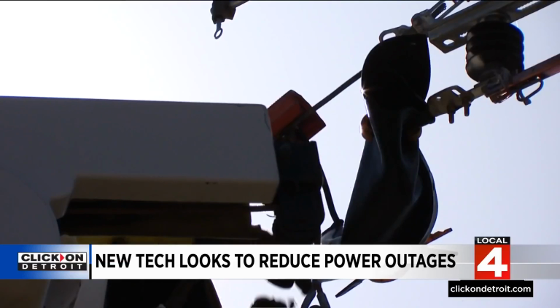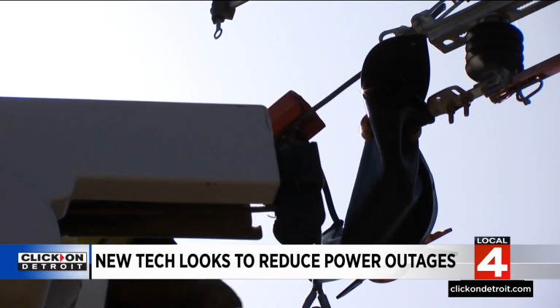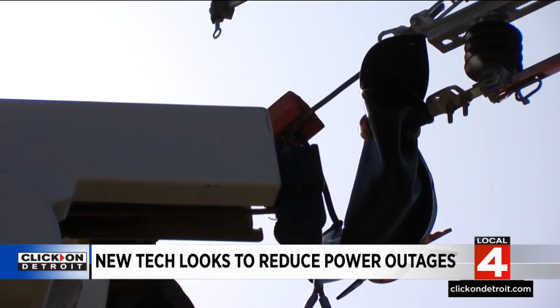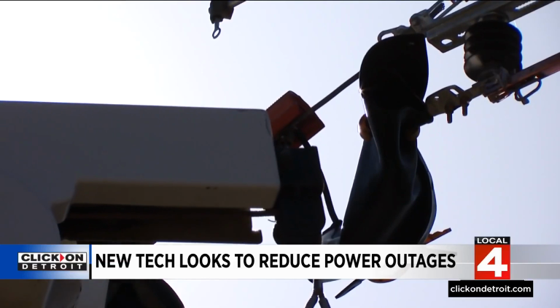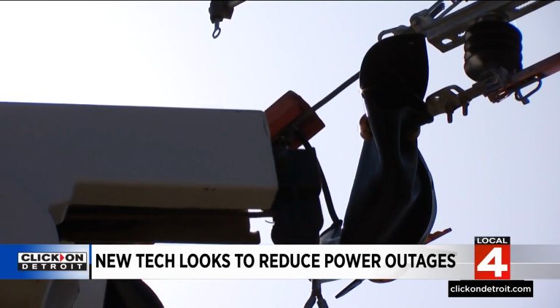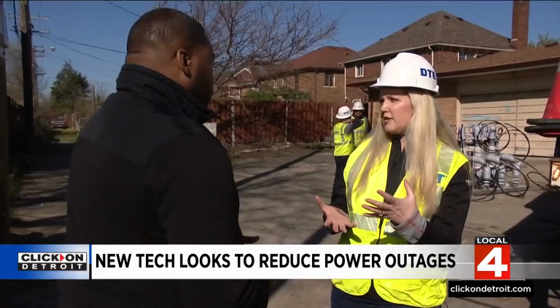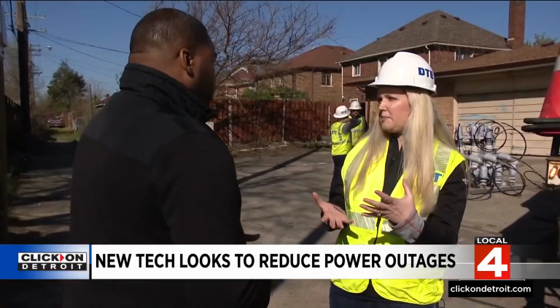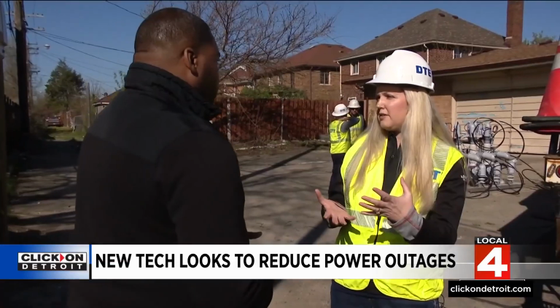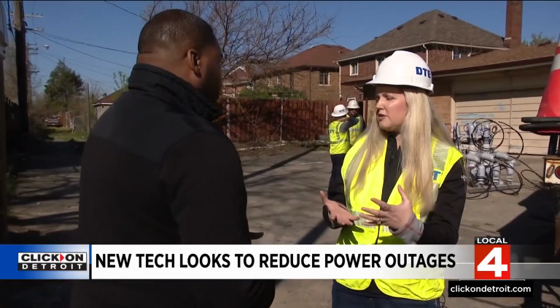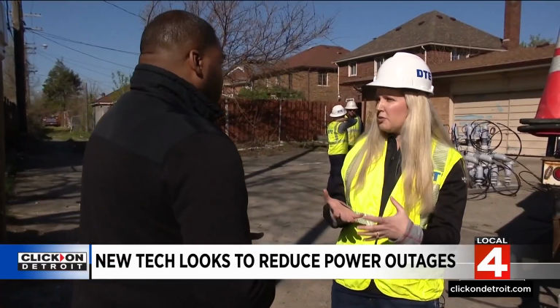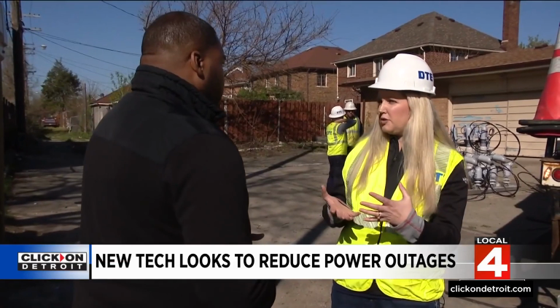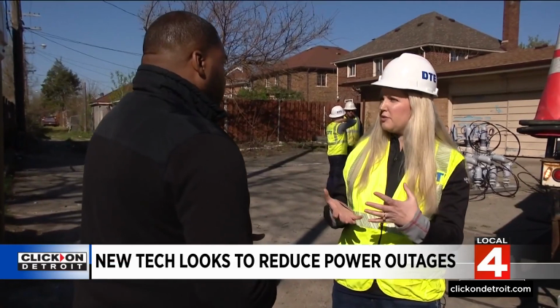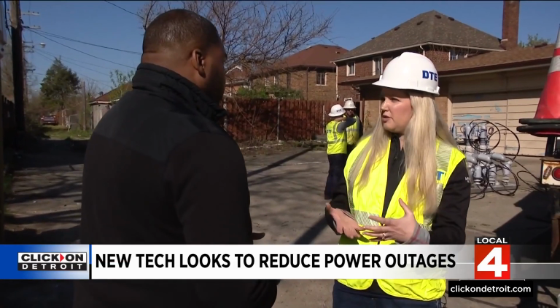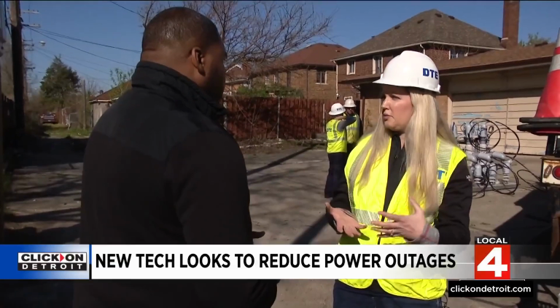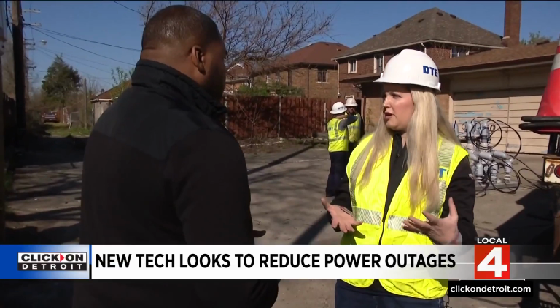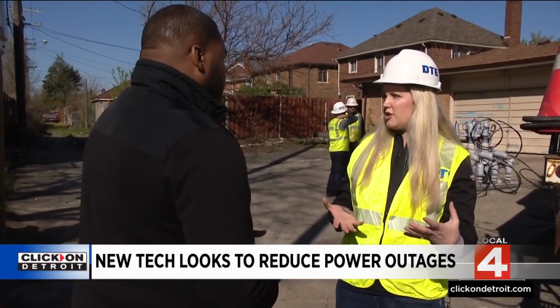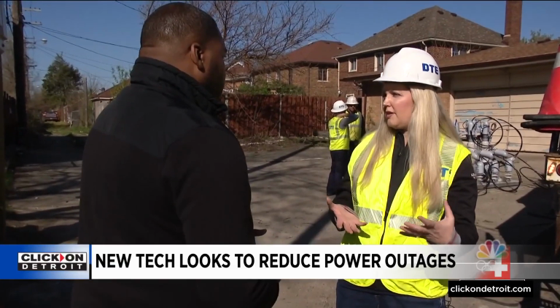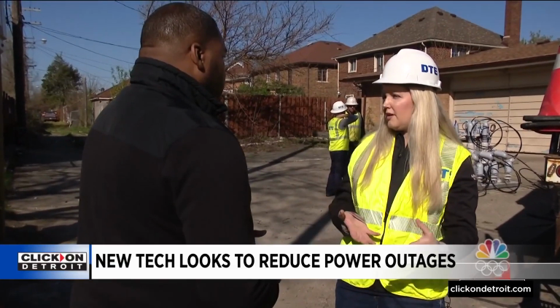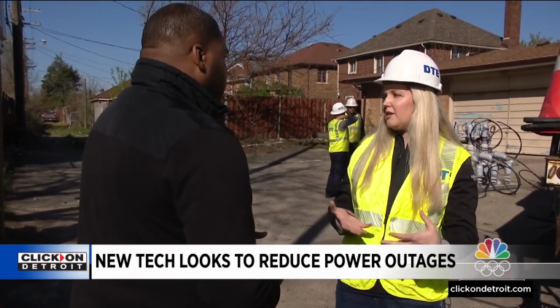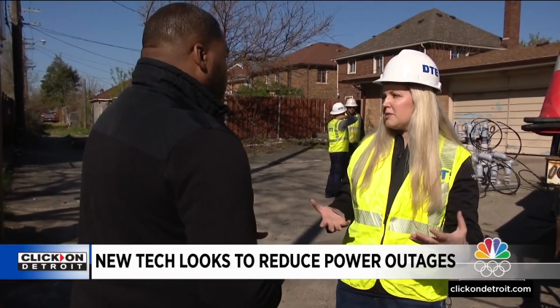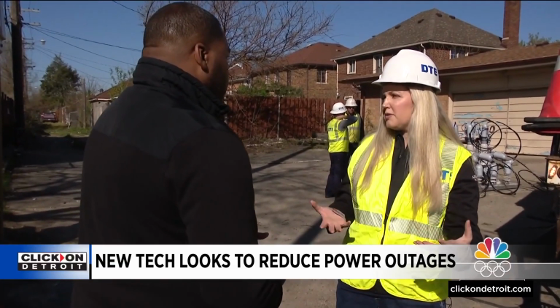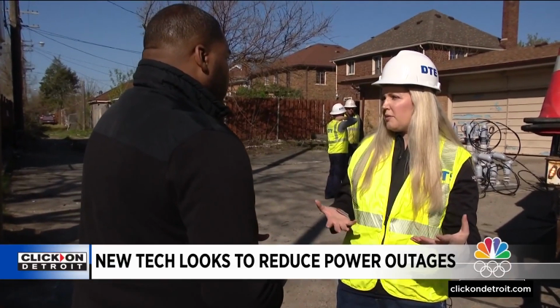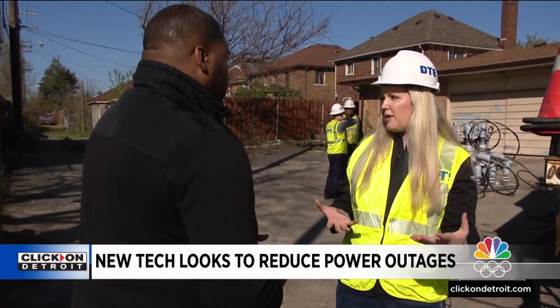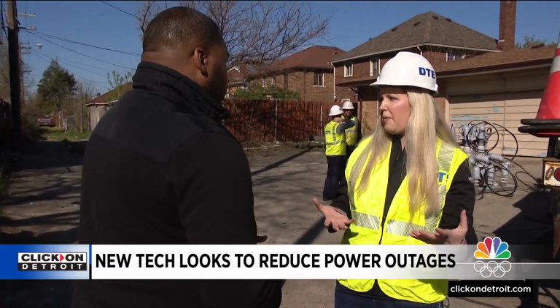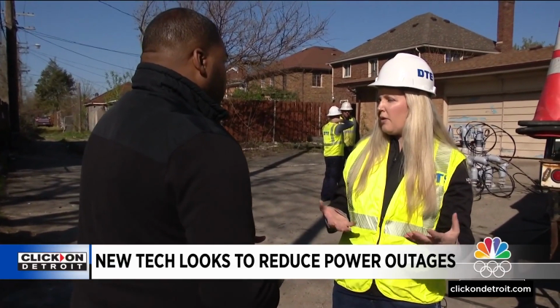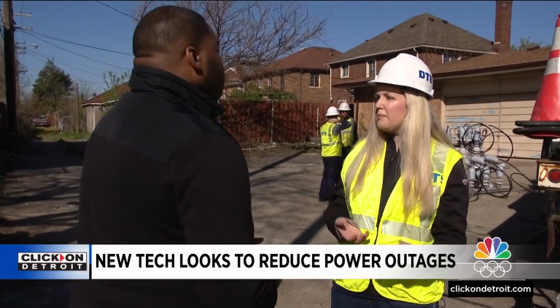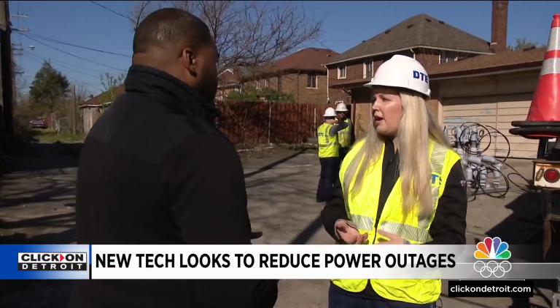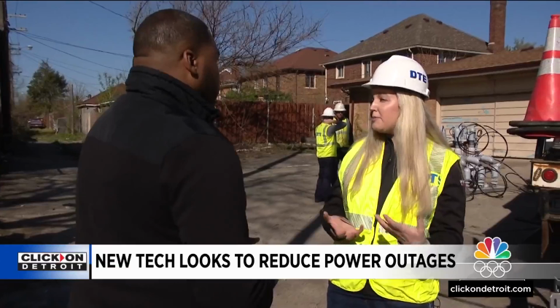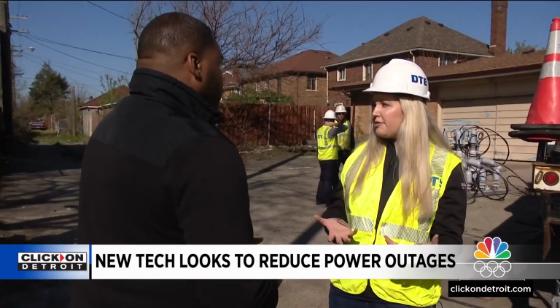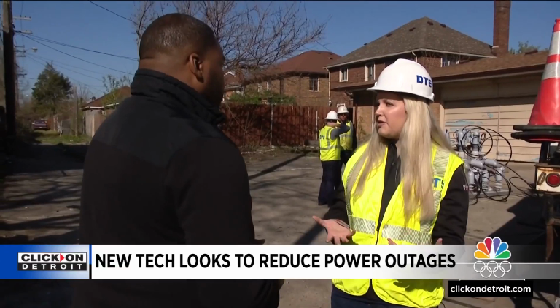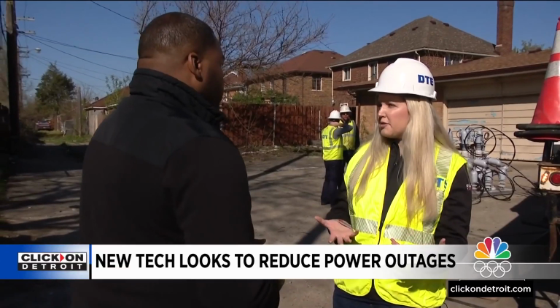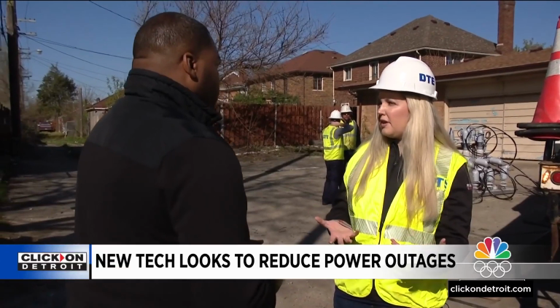These reclosers are expected to reduce the duration that our customers are without power by up to 50 percent.